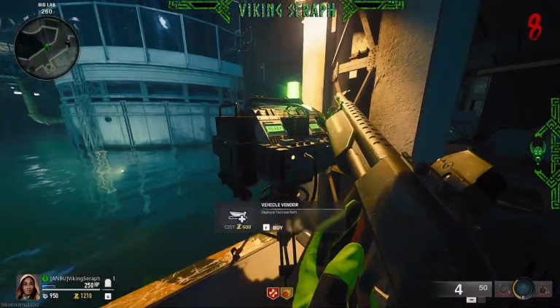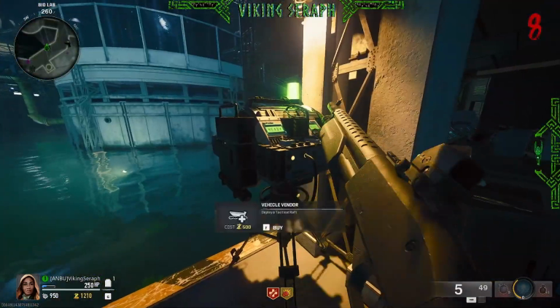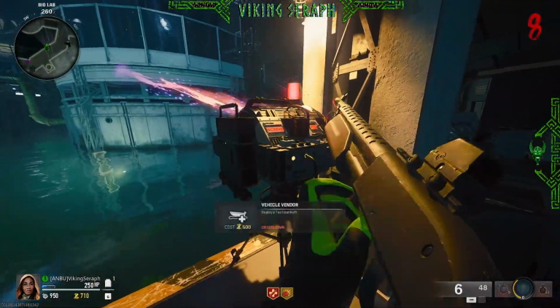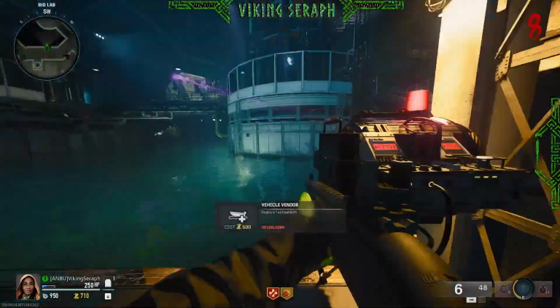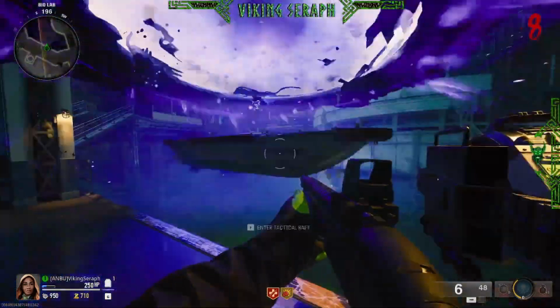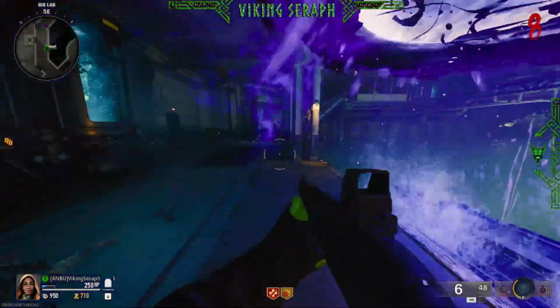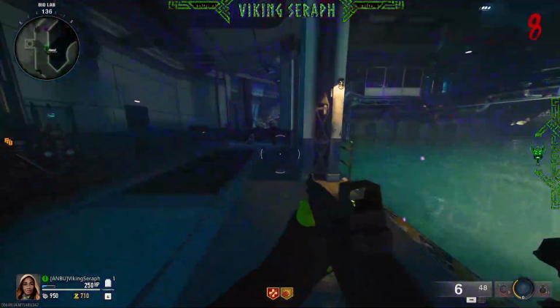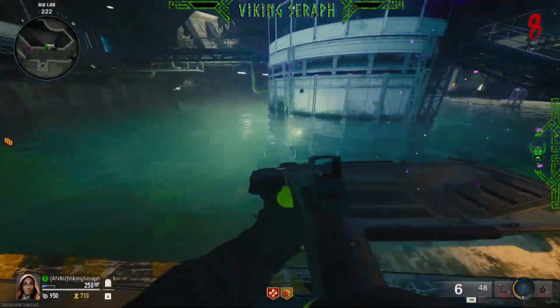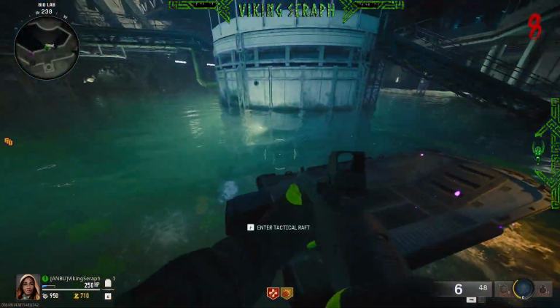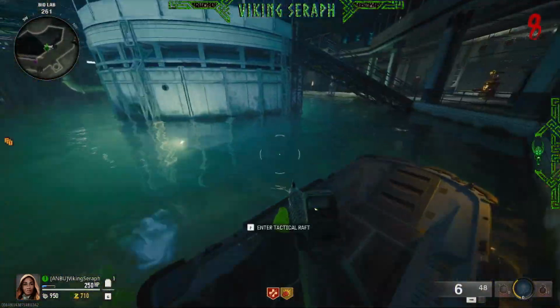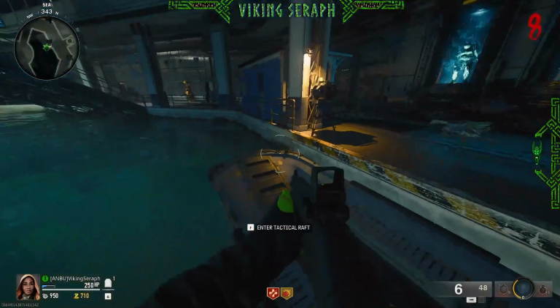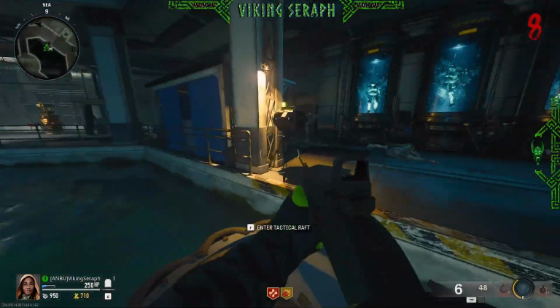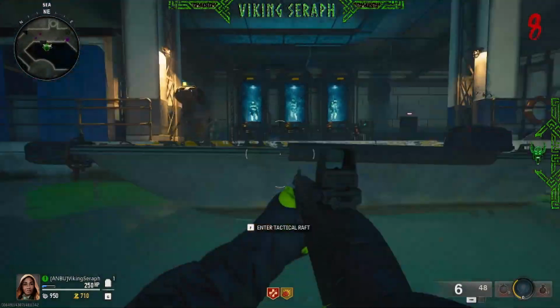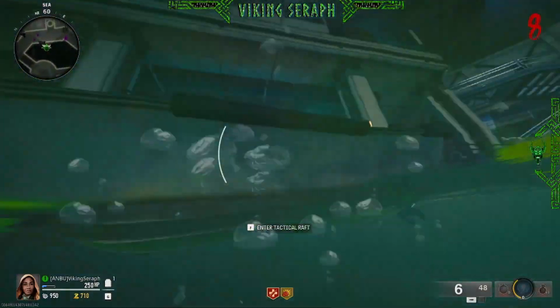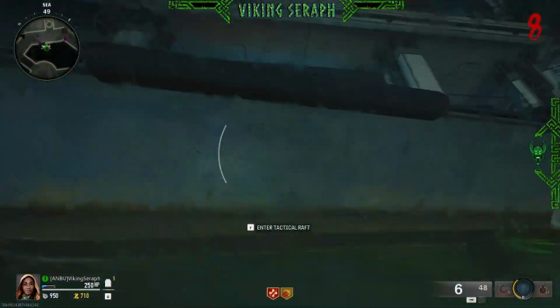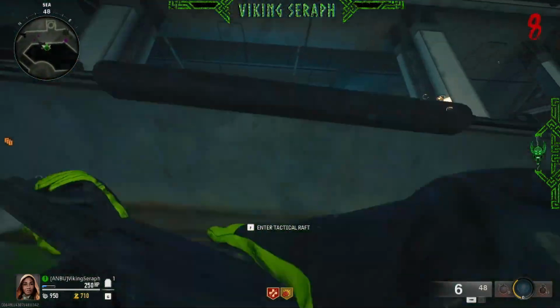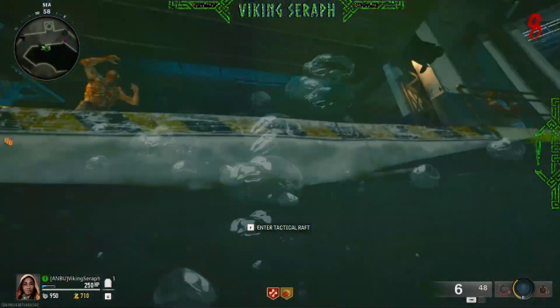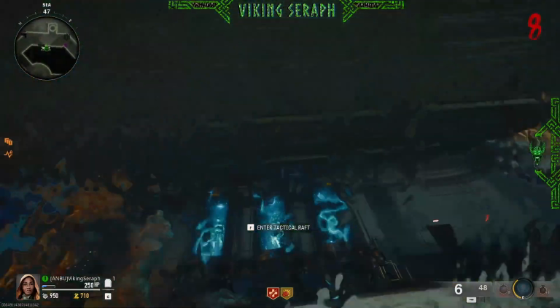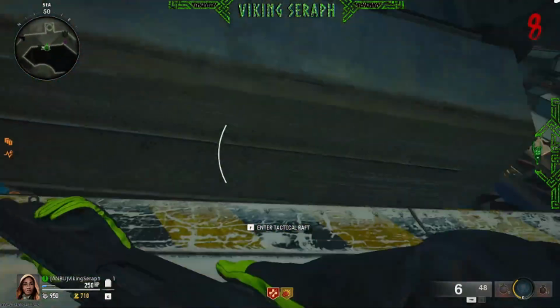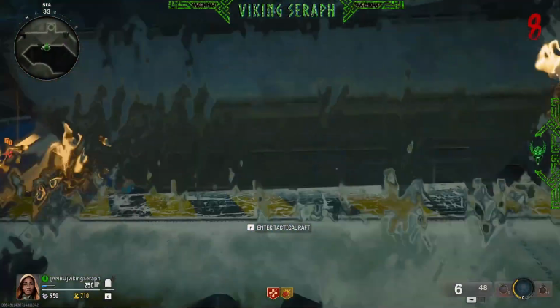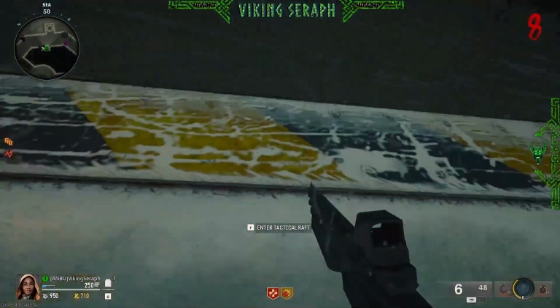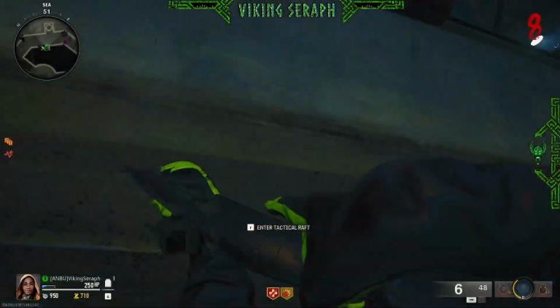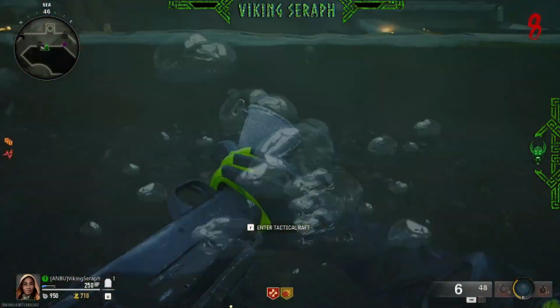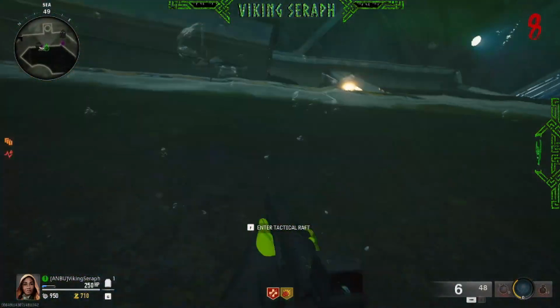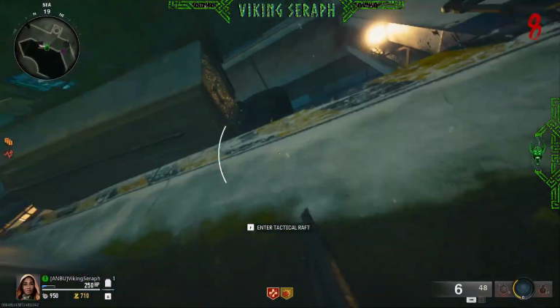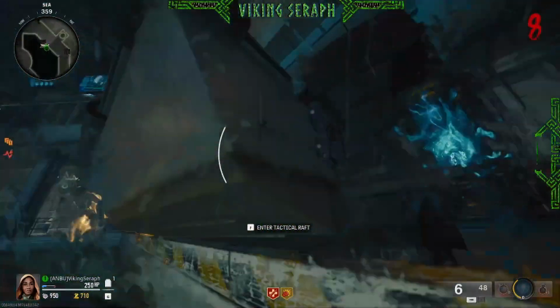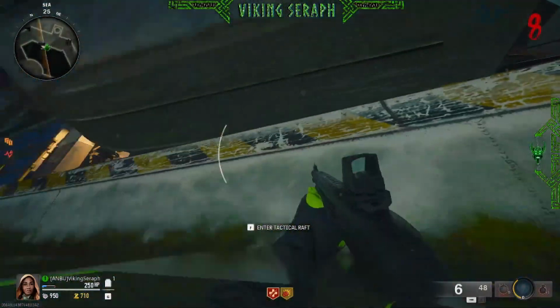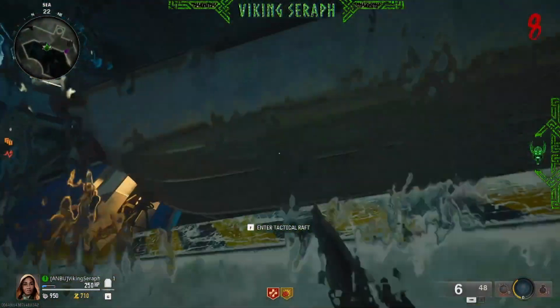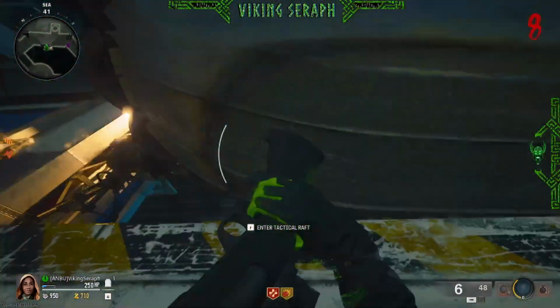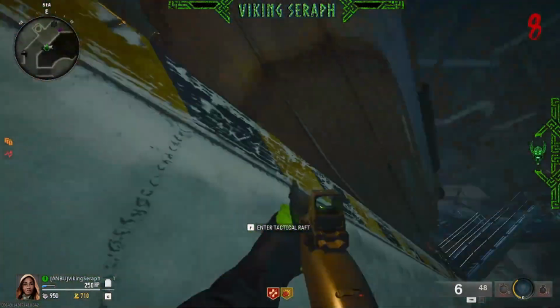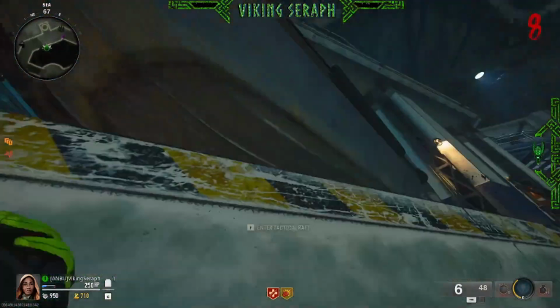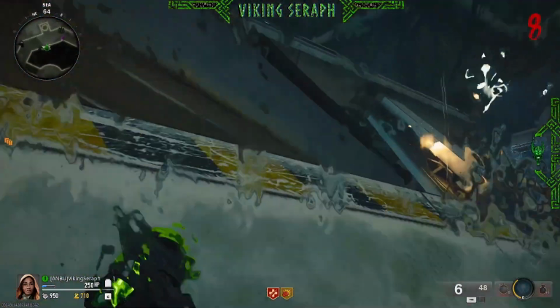Once the first boat is set, we want to go spawn in the second, hop in the water, knock it up, and just cozy it into the other side.